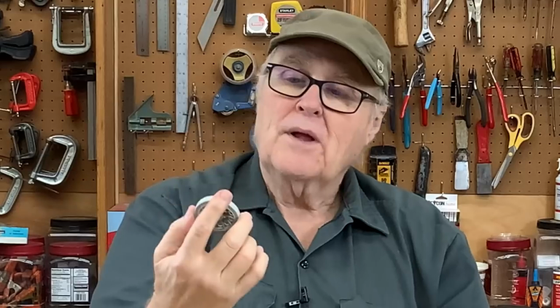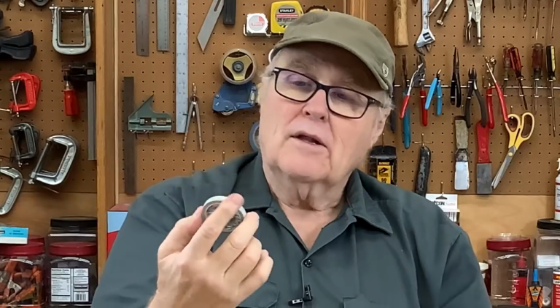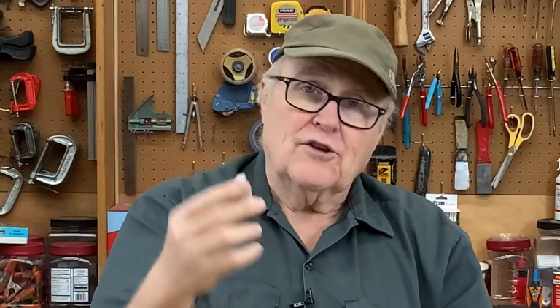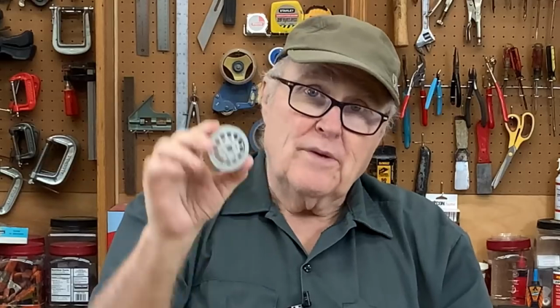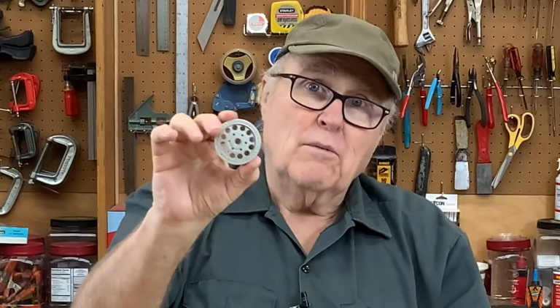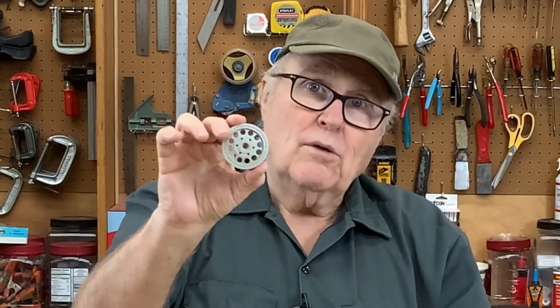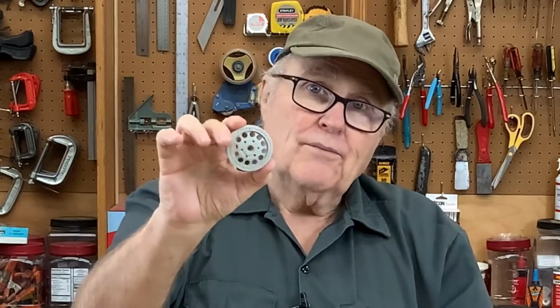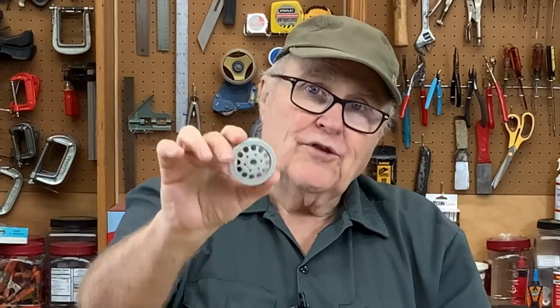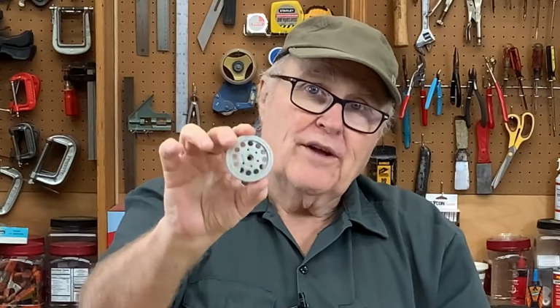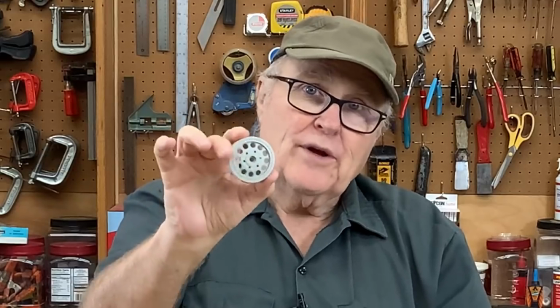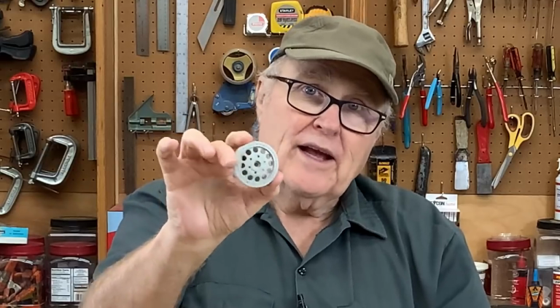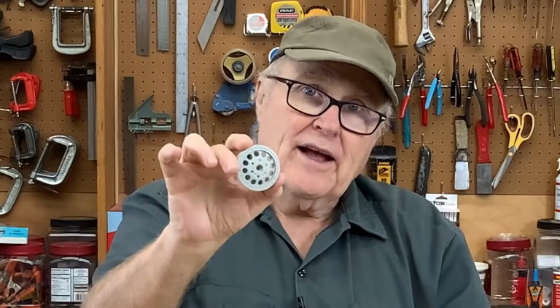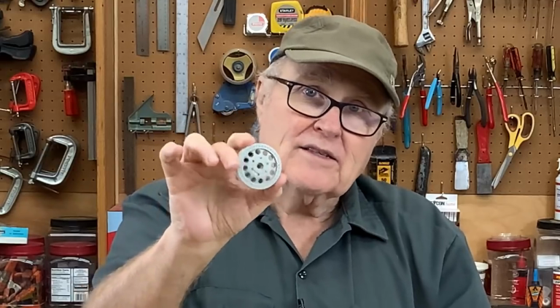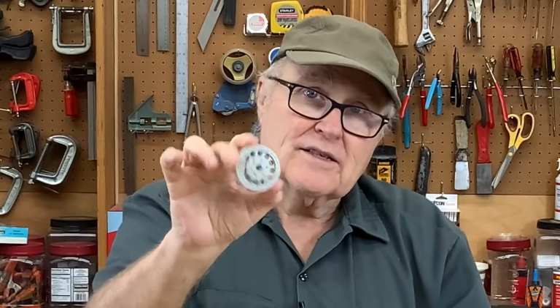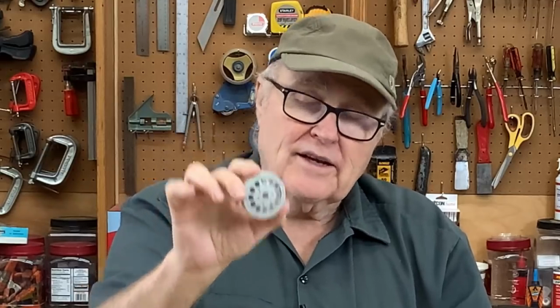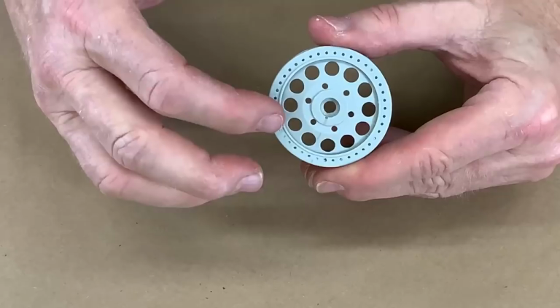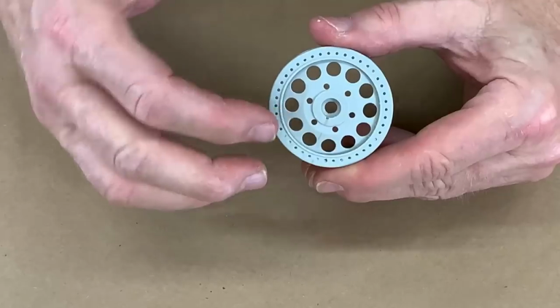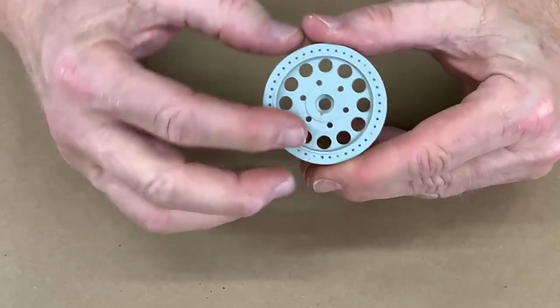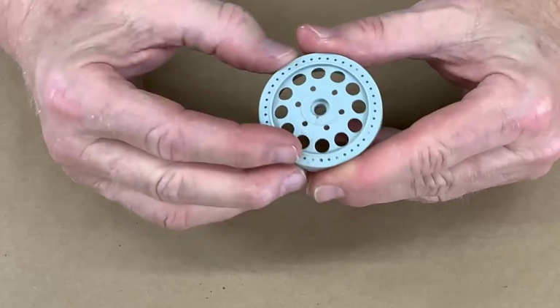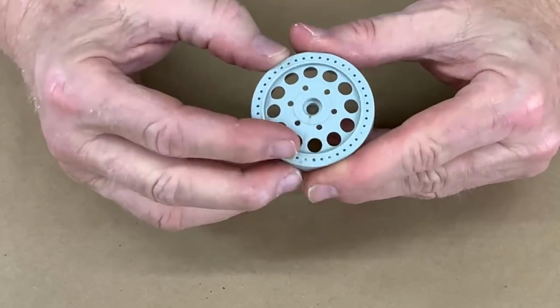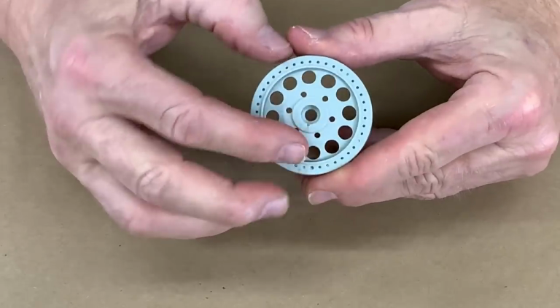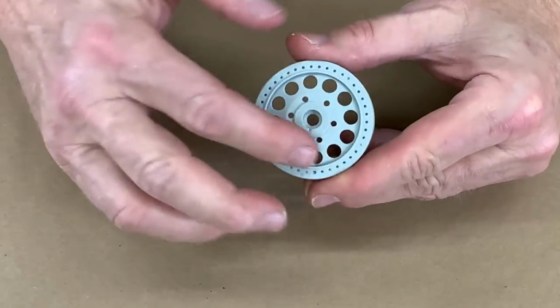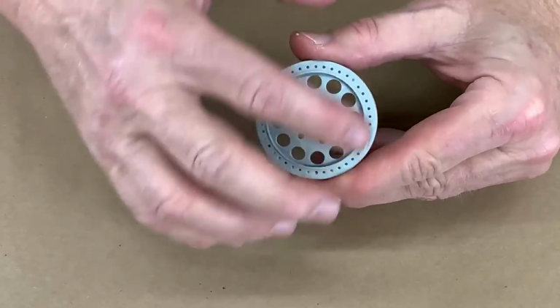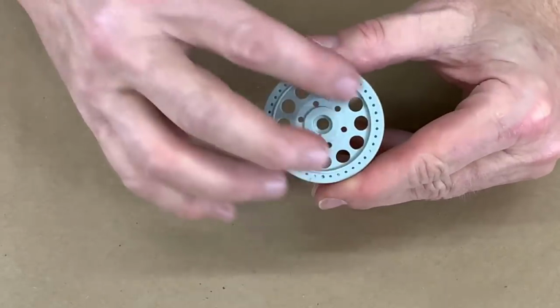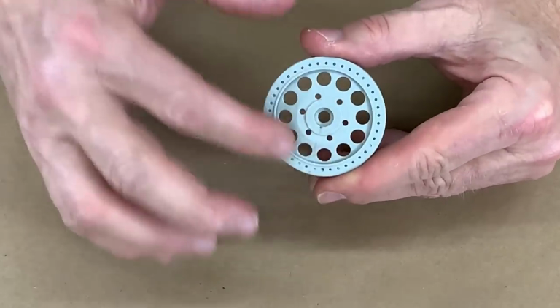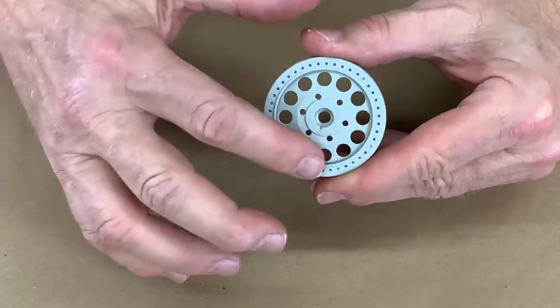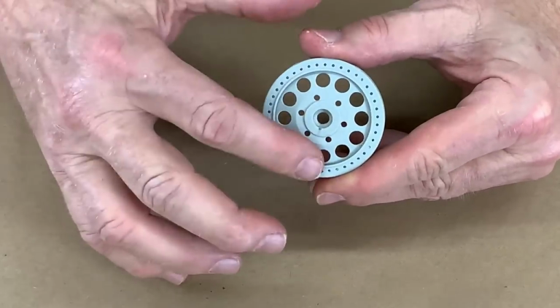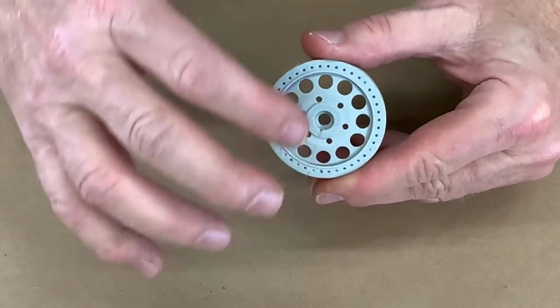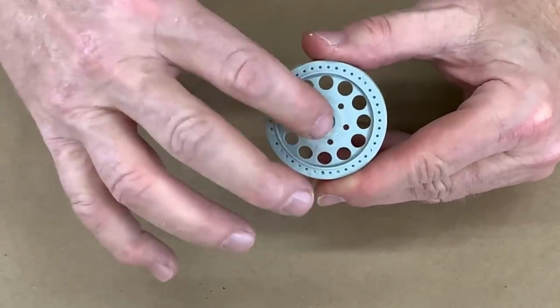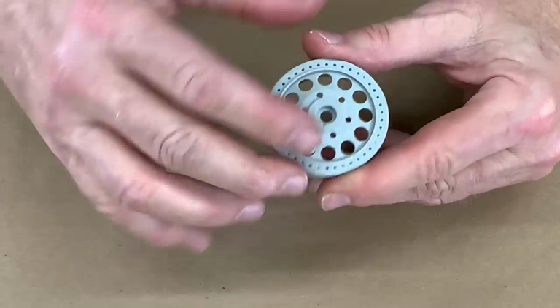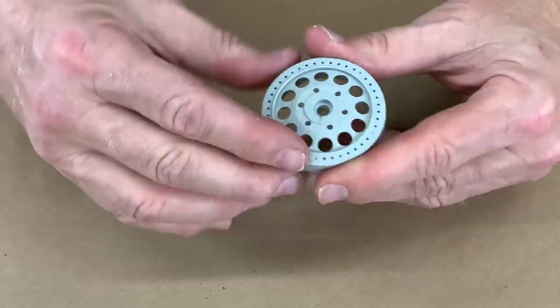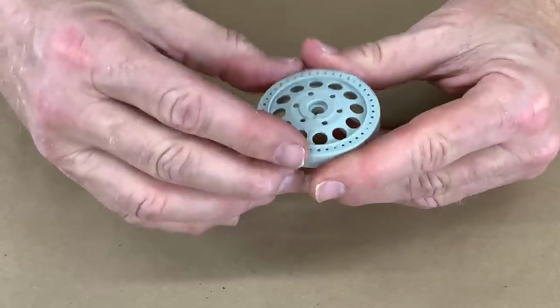Let's make a mold and see if we can't cast this thing. How in the world do you make a mold like that?